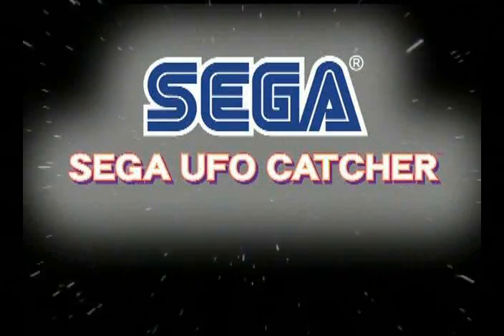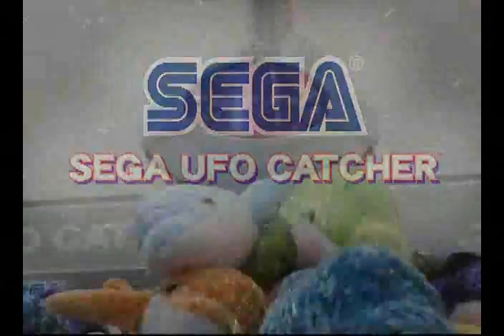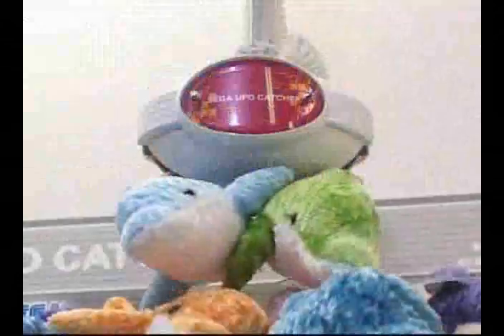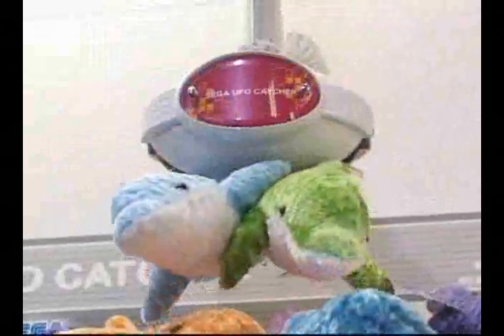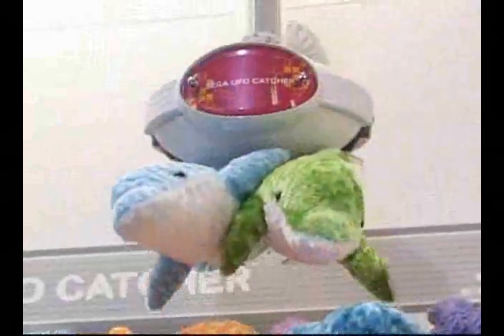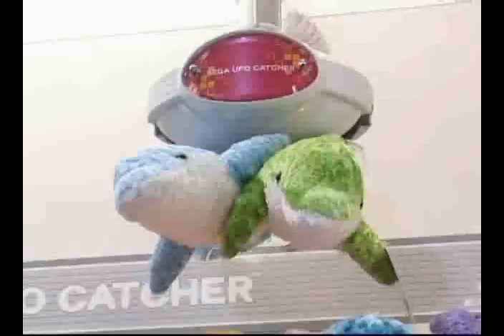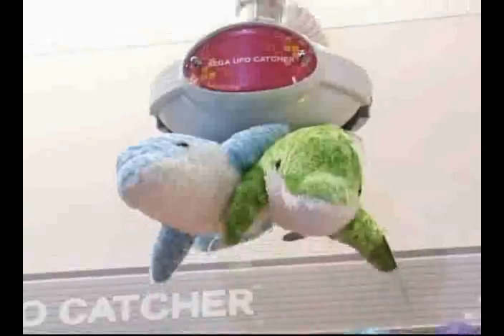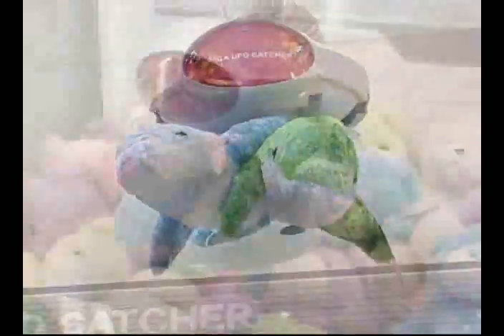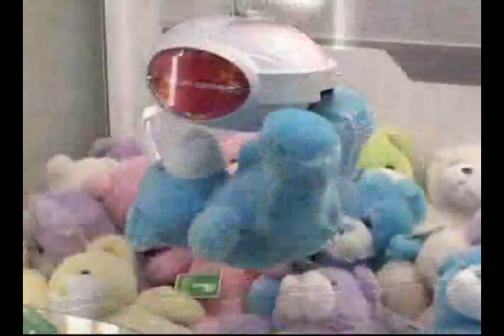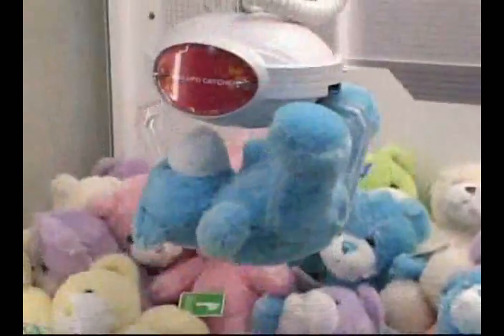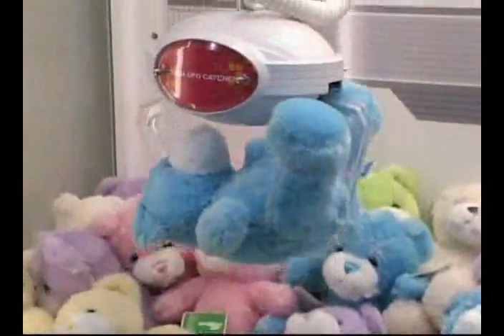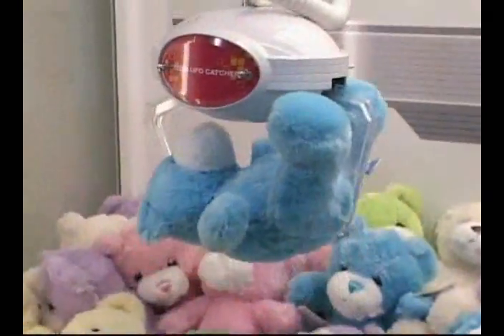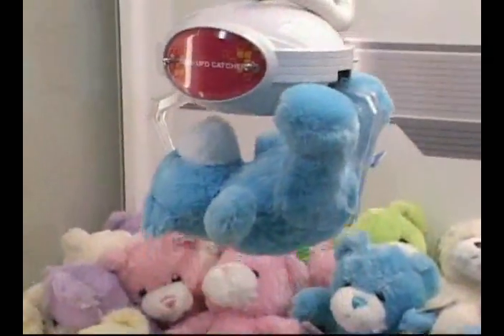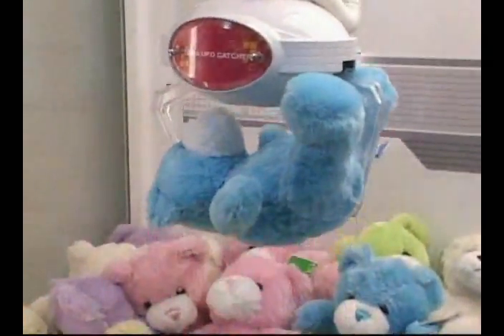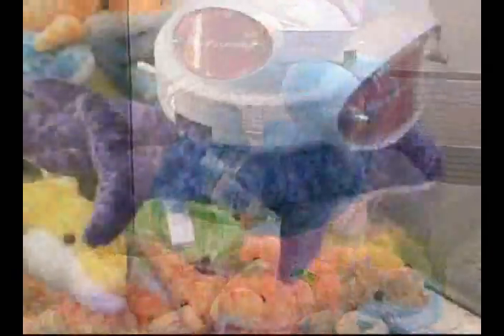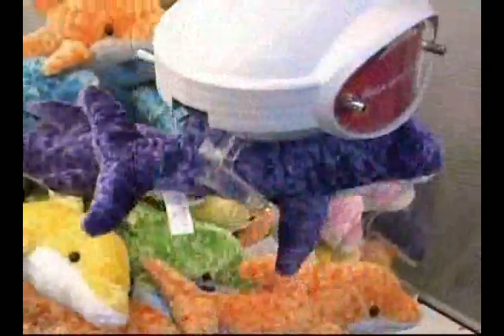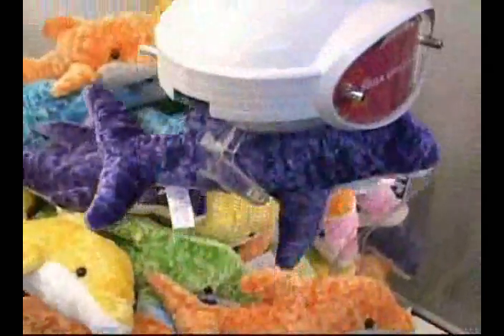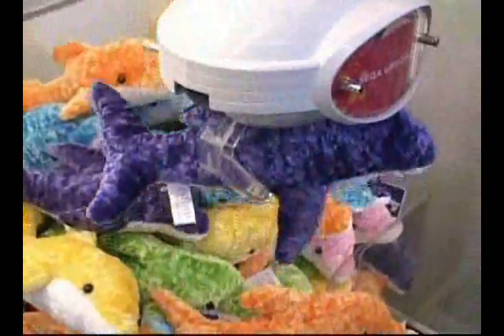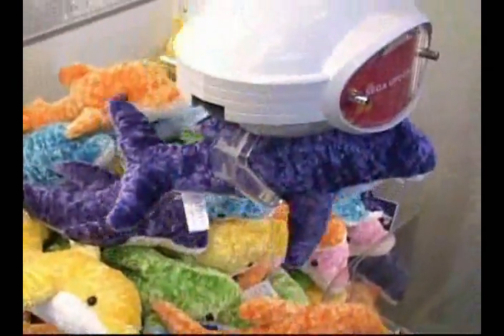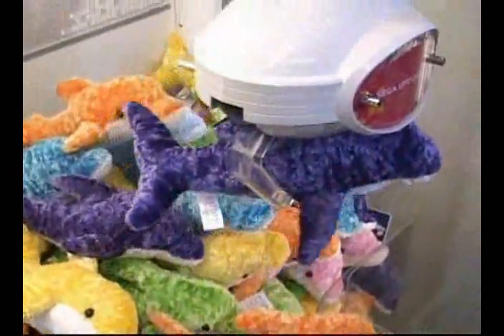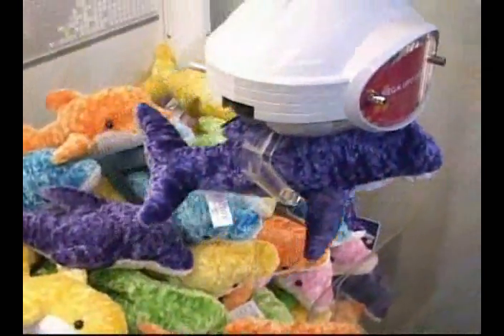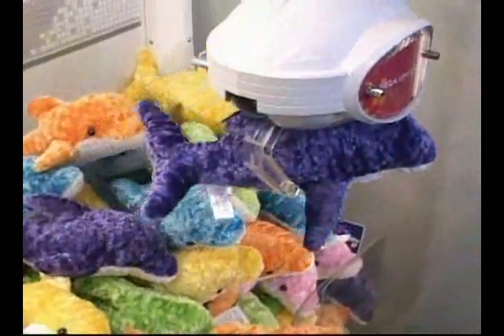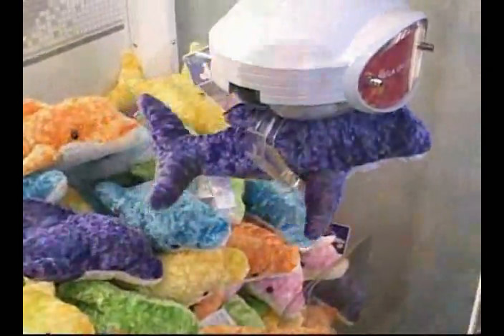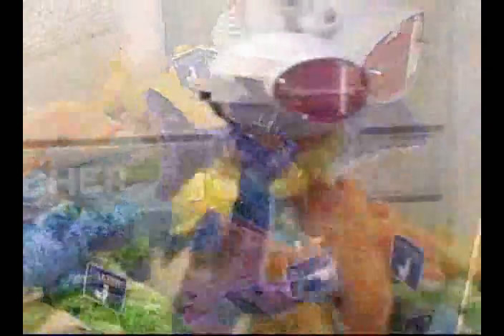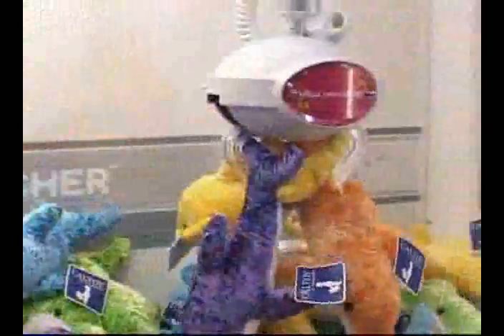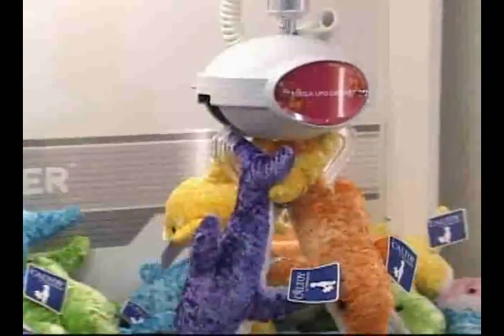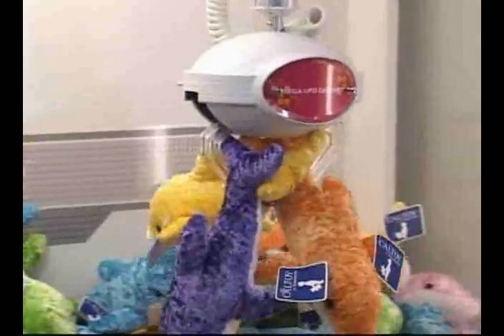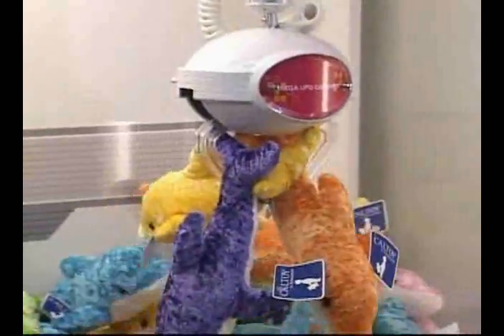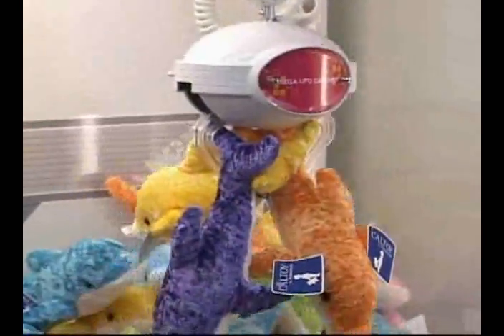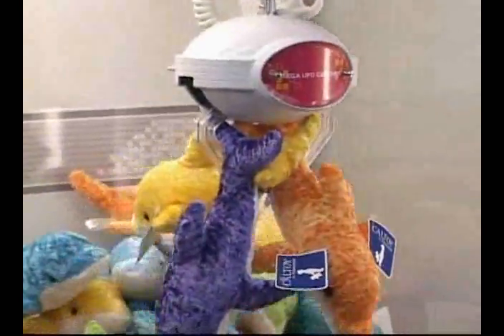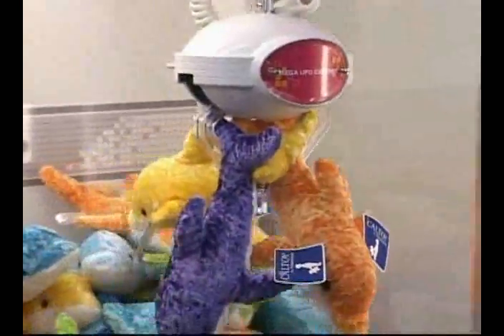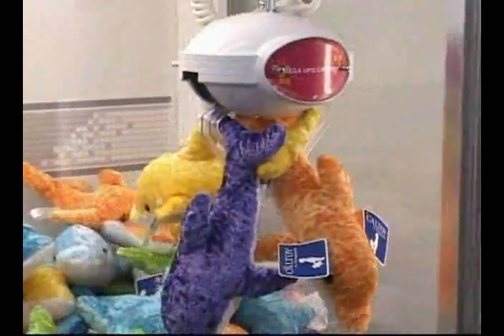Sega UFO Catcher has landed. This brand new, unique crane game is about to change the industry.